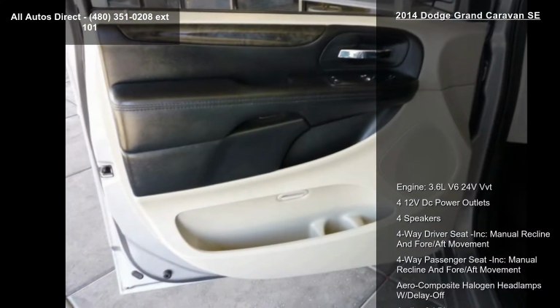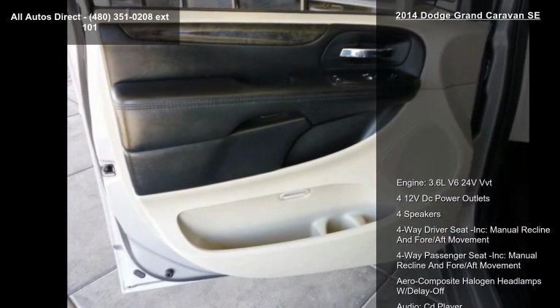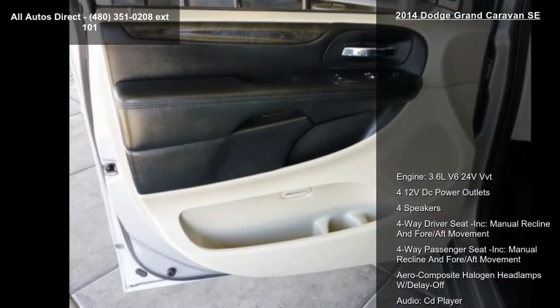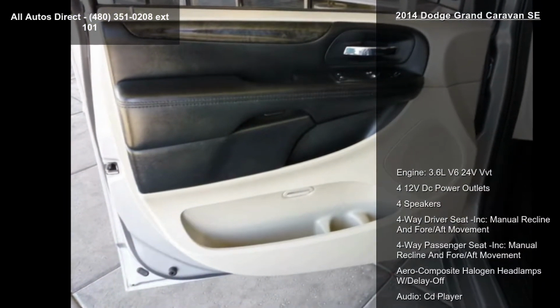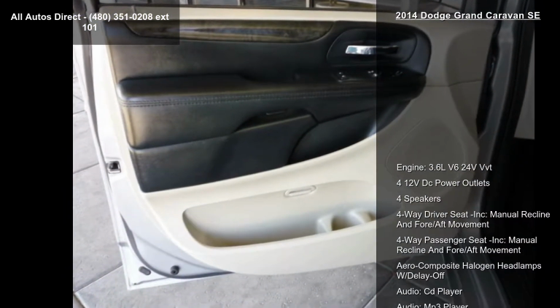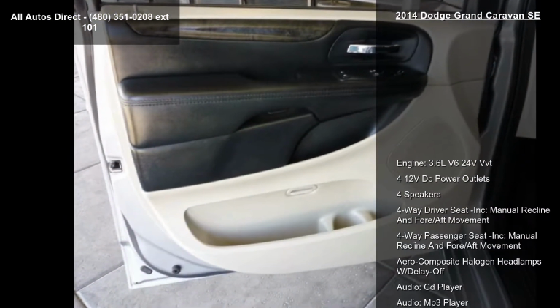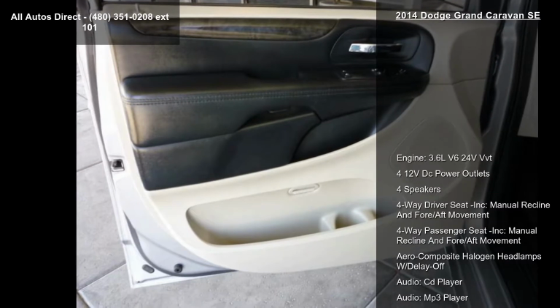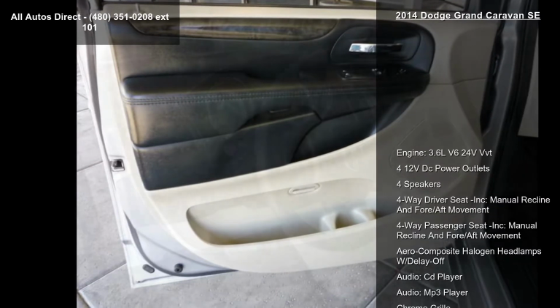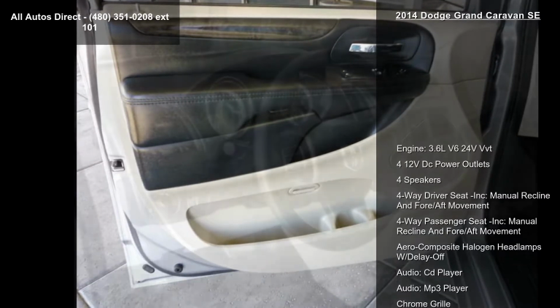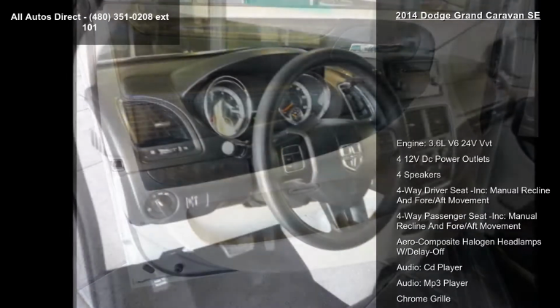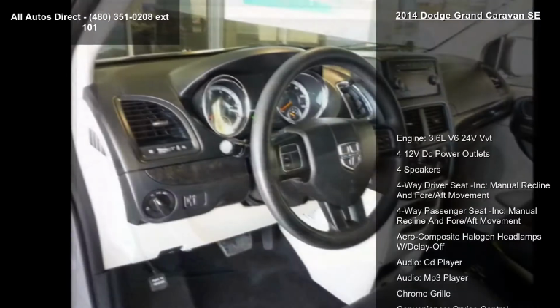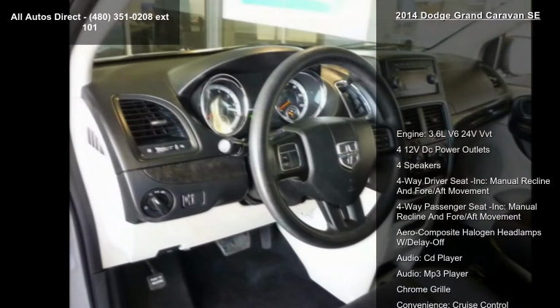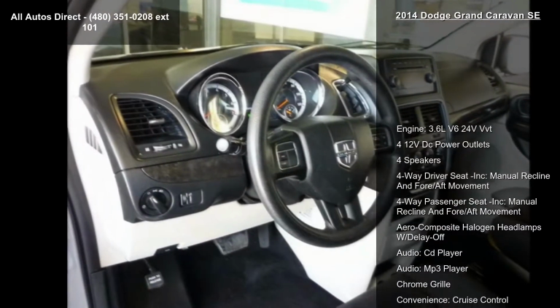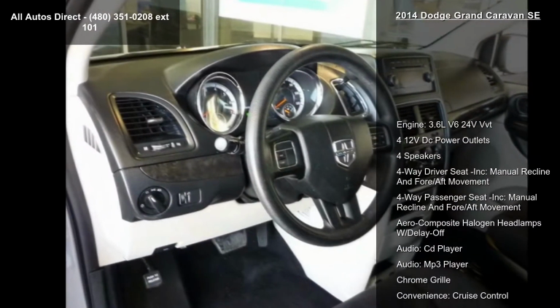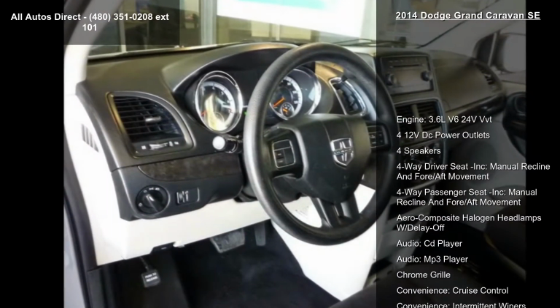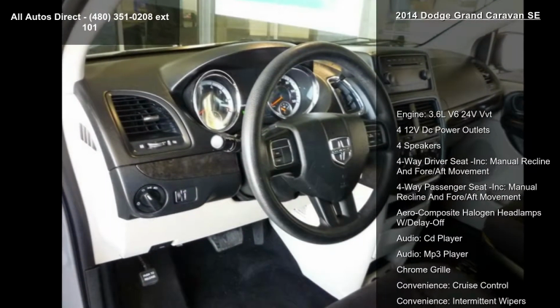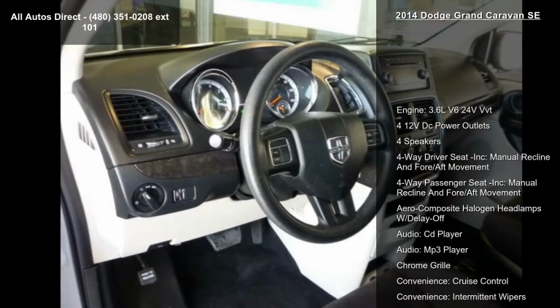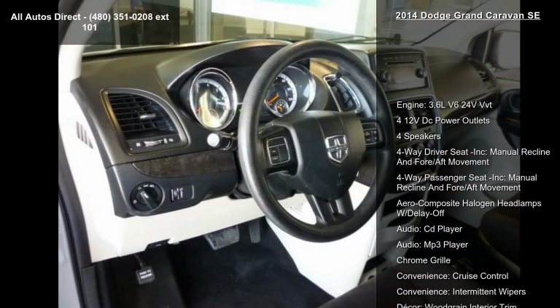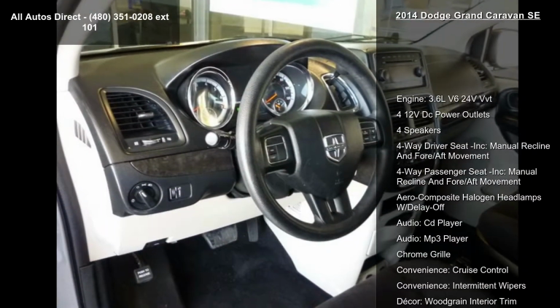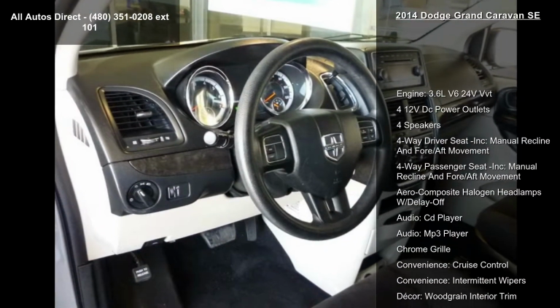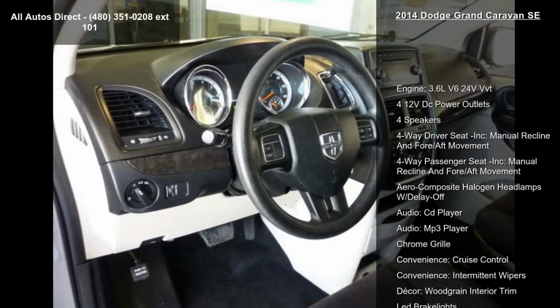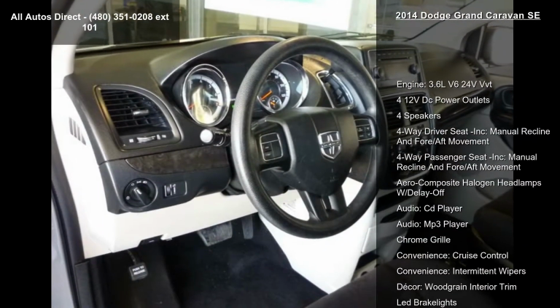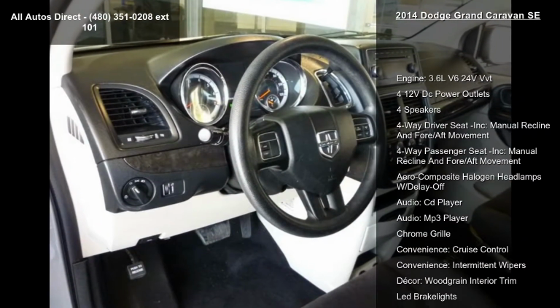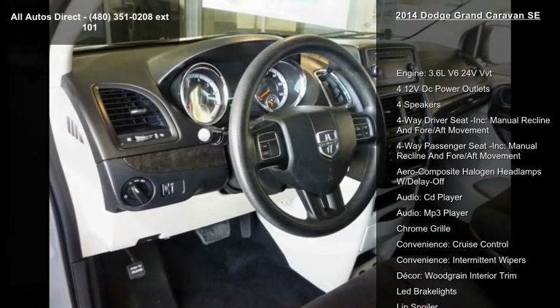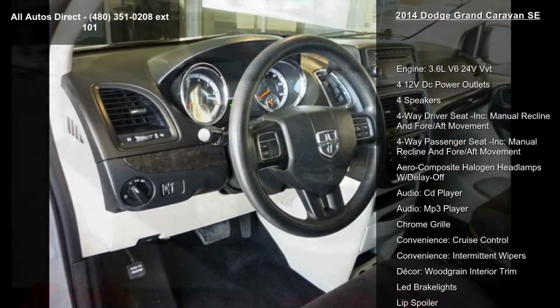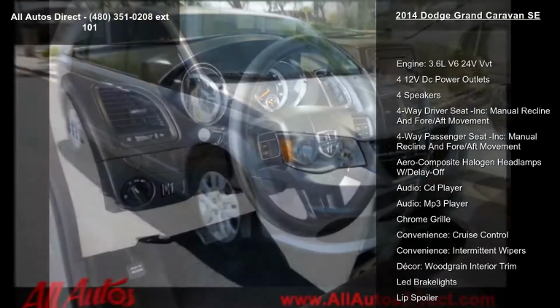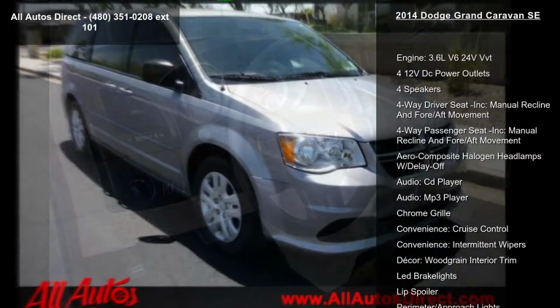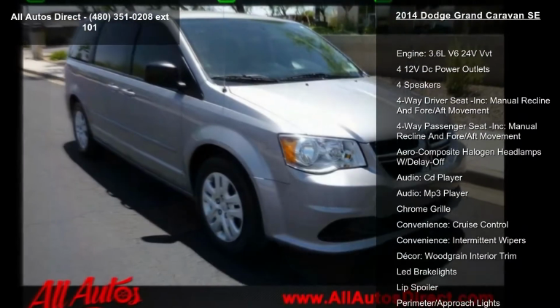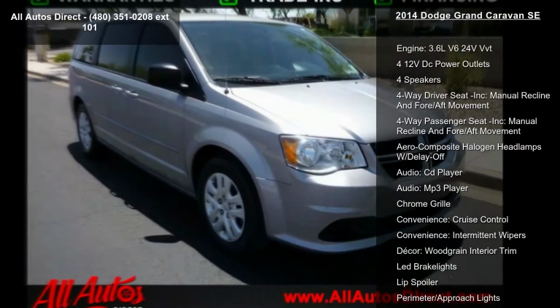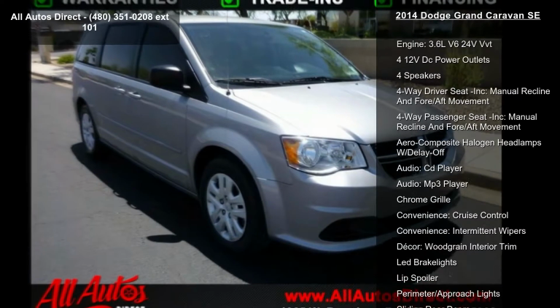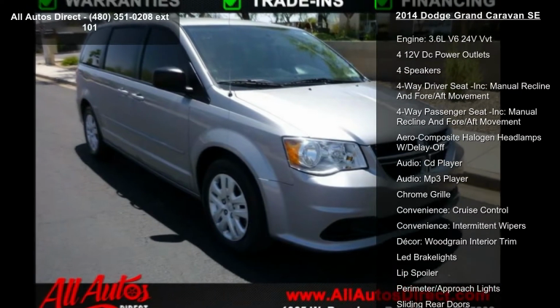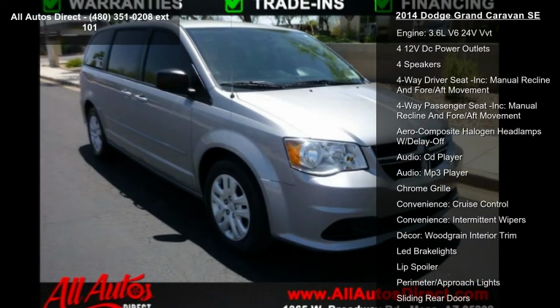Aero-composite halogen headlamps with delay off, audio CD player, MP3 player, and chrome grille.